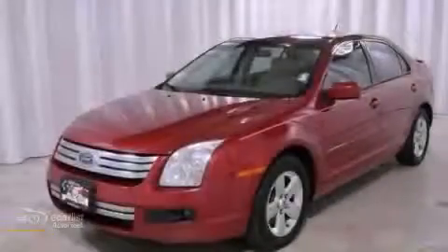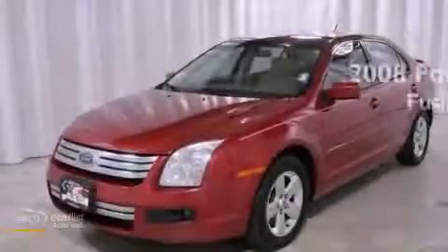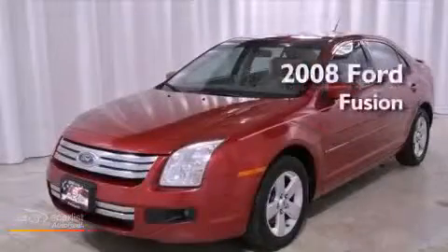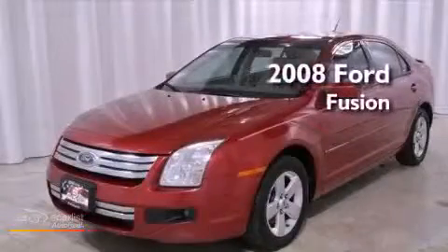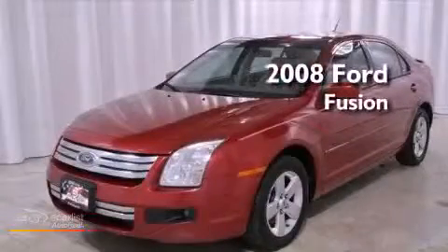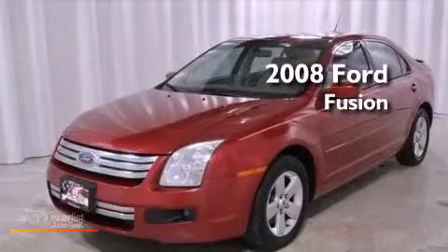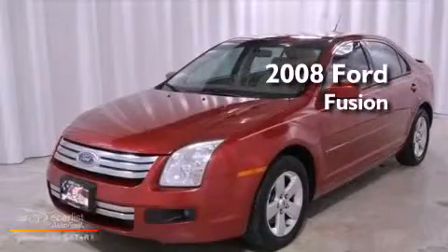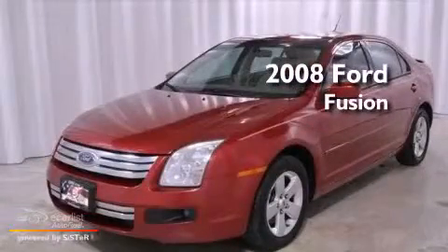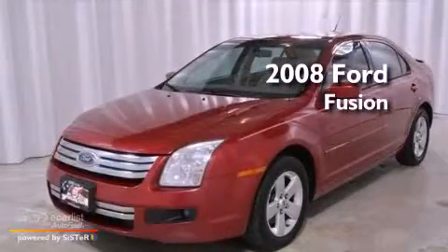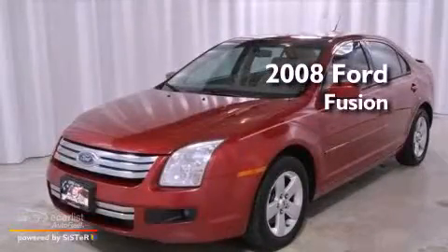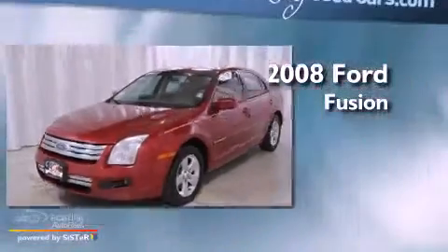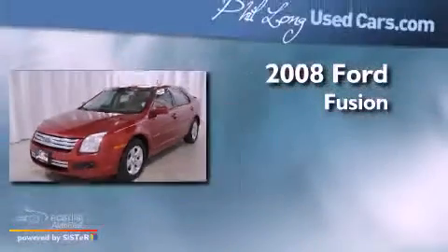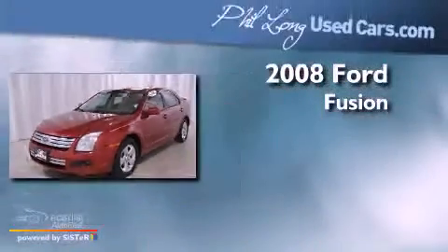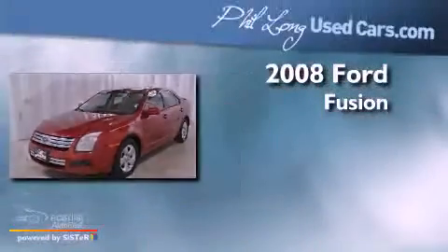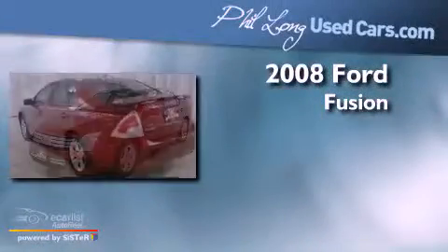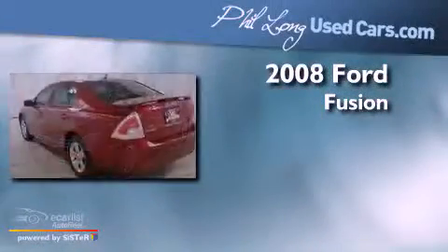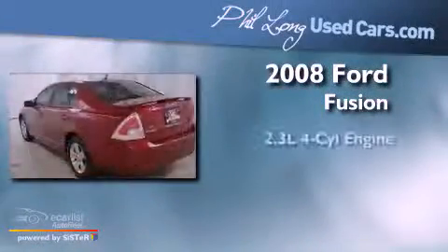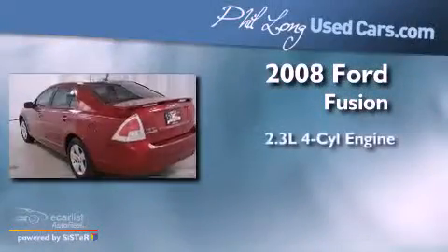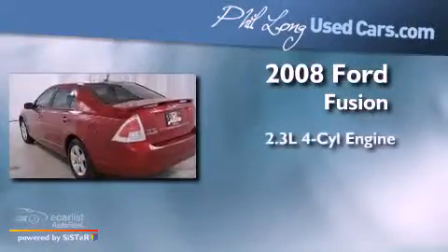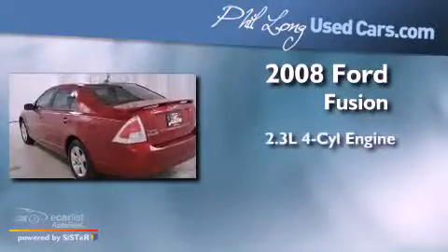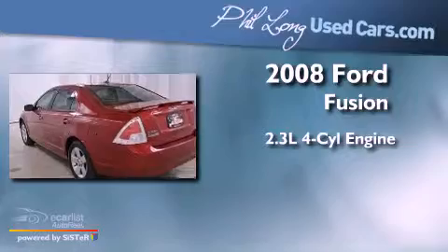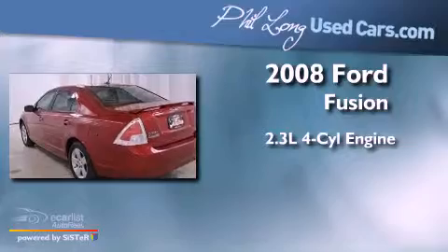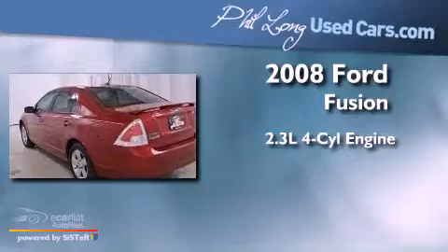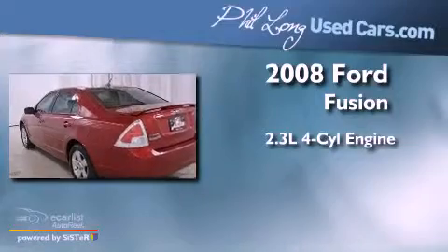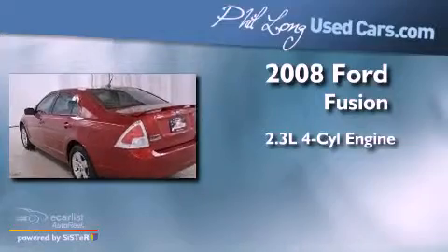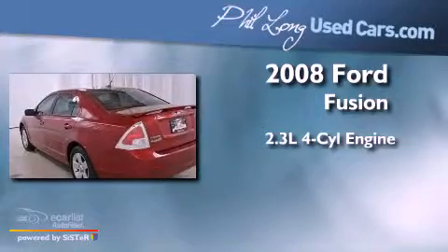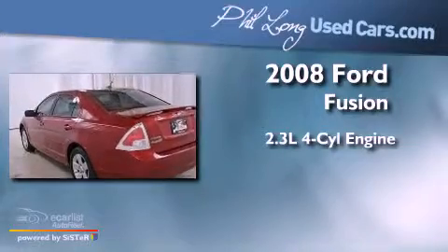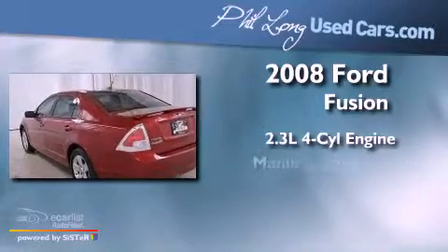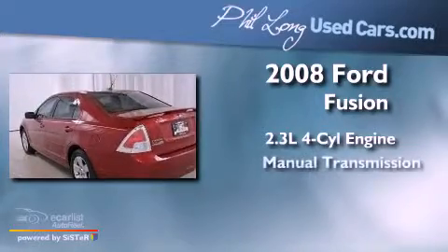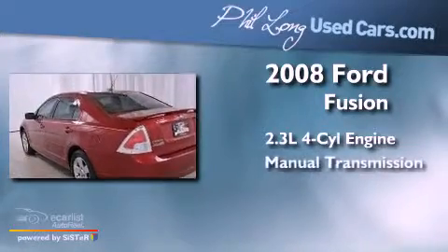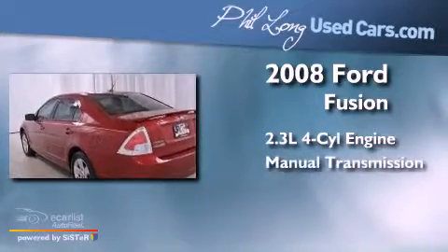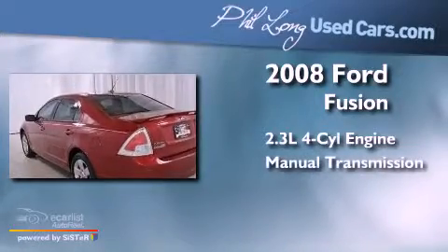This is a 2008 Ford Fusion. It has a 2.3-liter four-cylinder engine and a manual transmission.